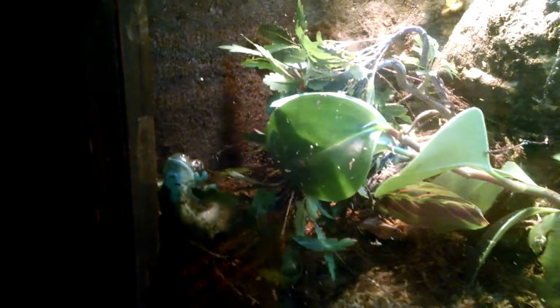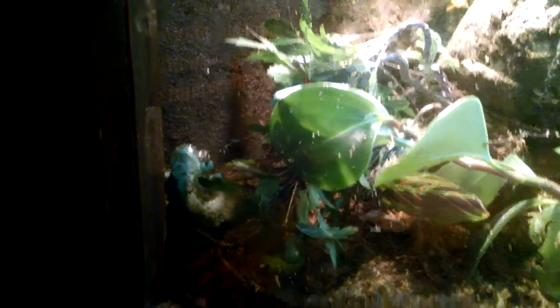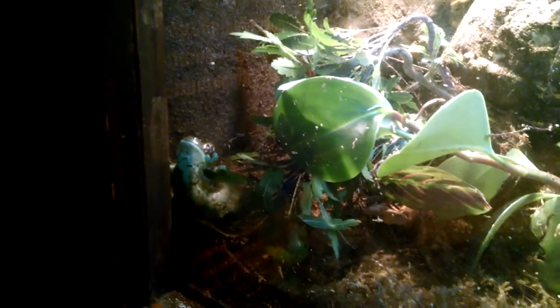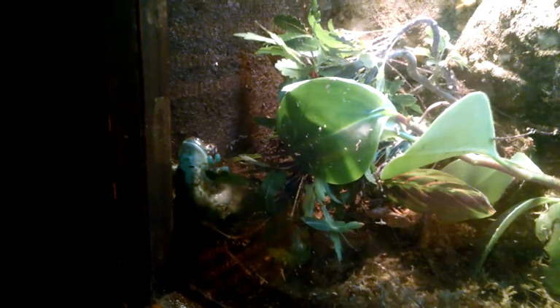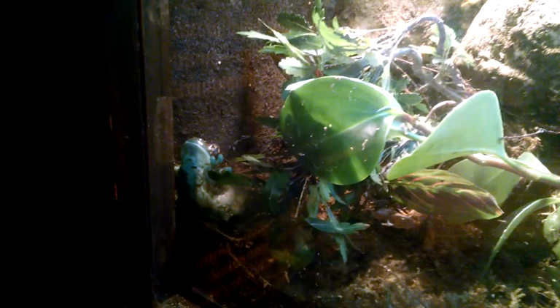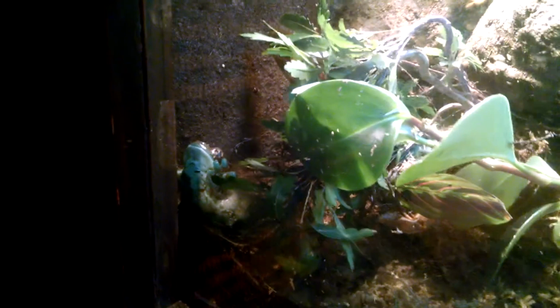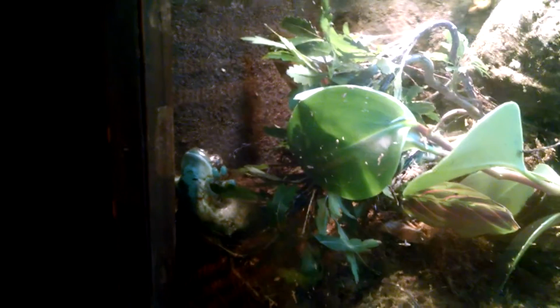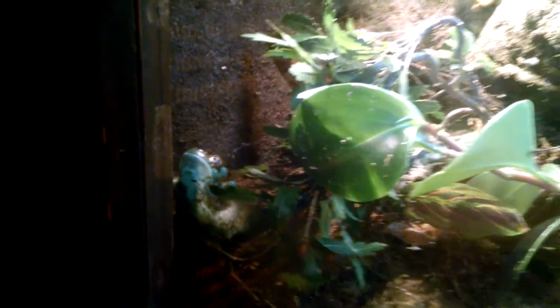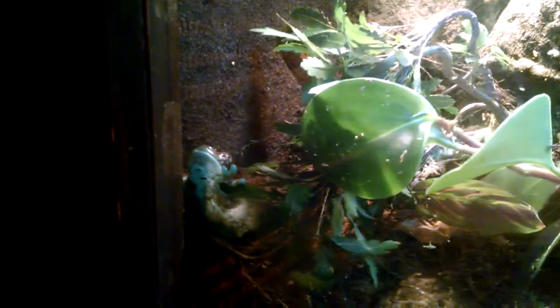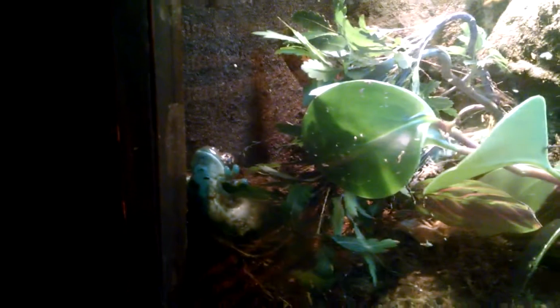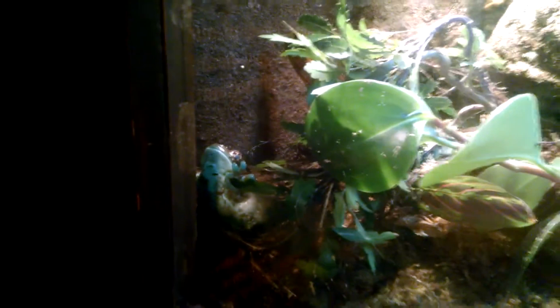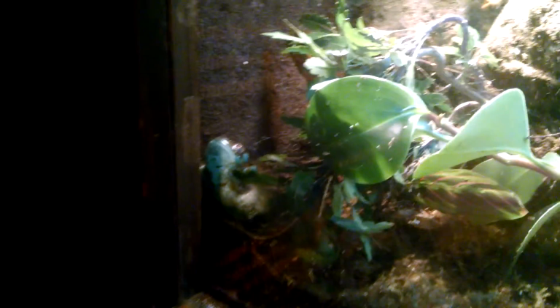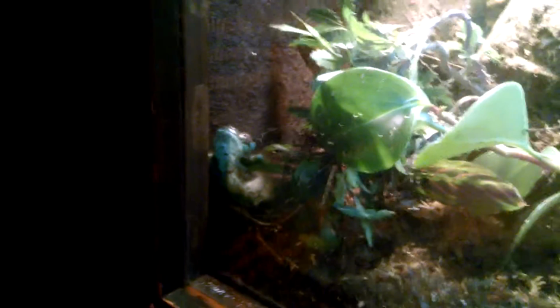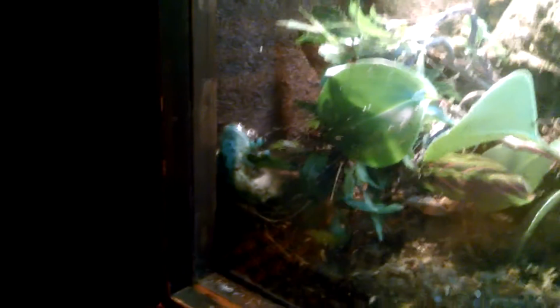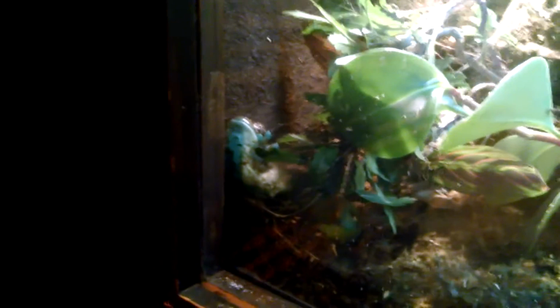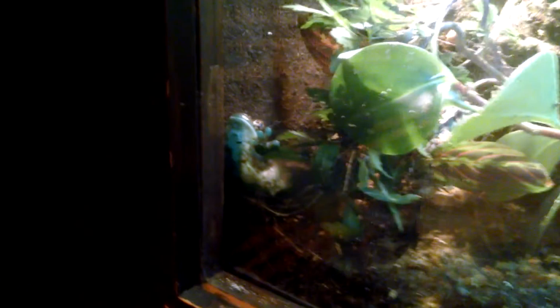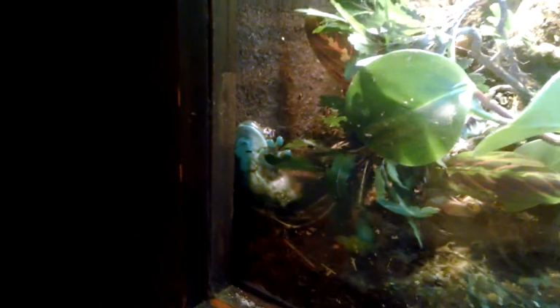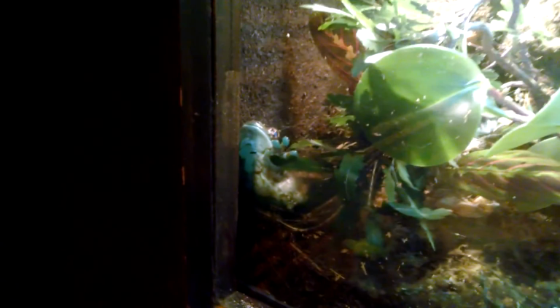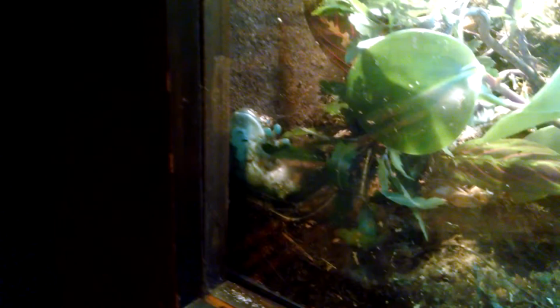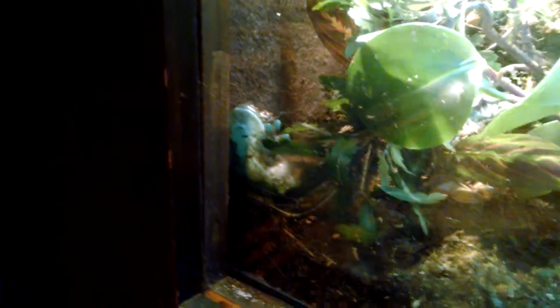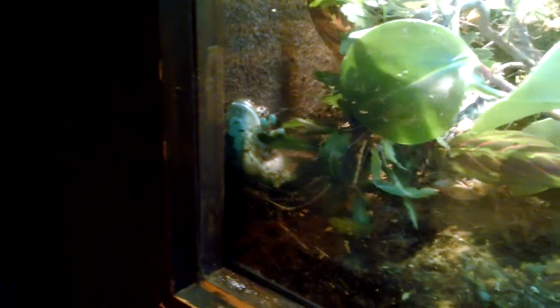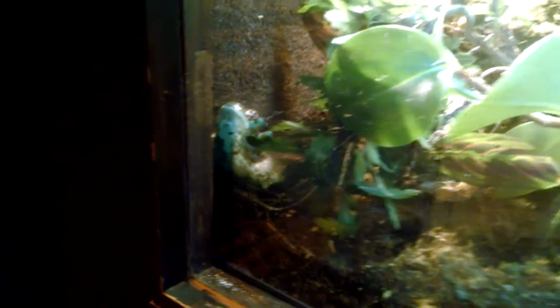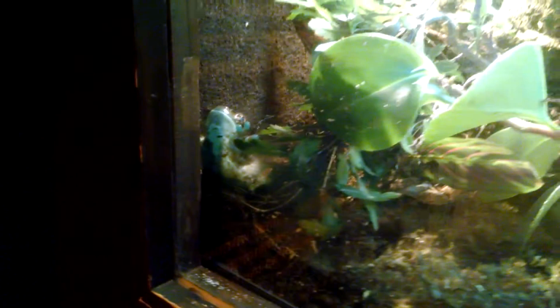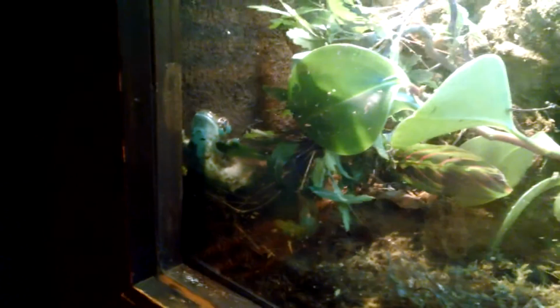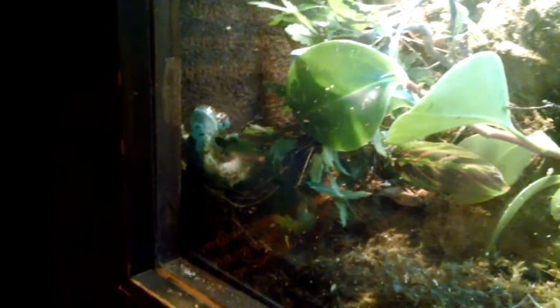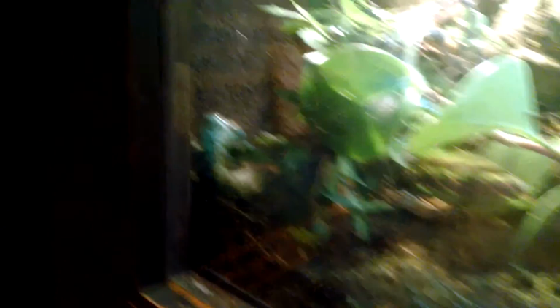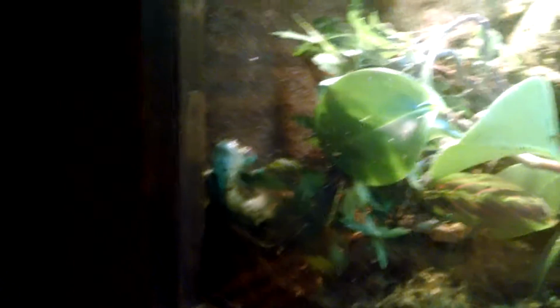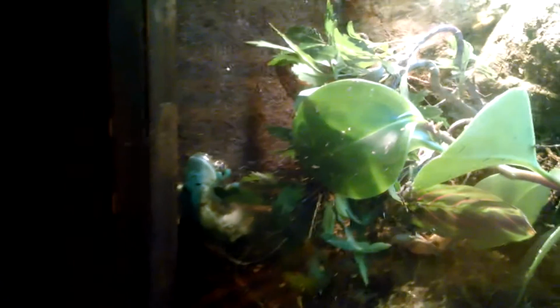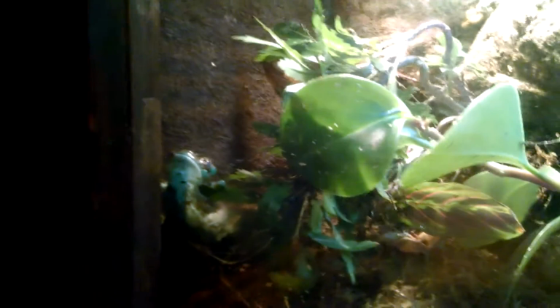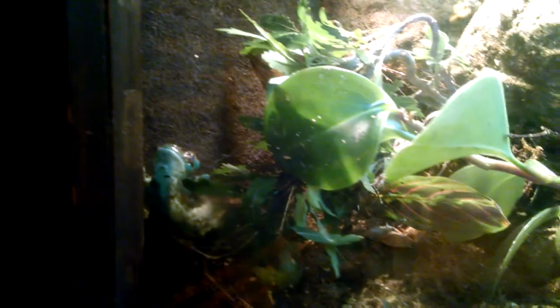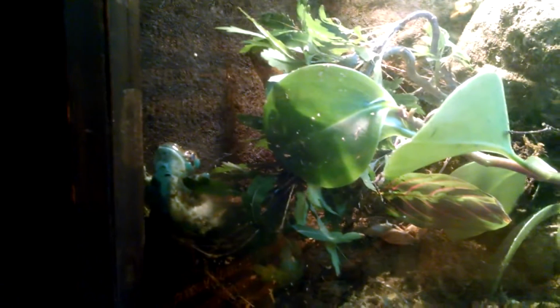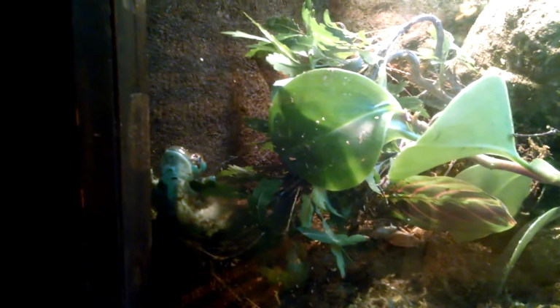When it's stressed, the Amazon milk tree frog makes a milky poison fluid from its skin — that's what gives it its name. Look at that!